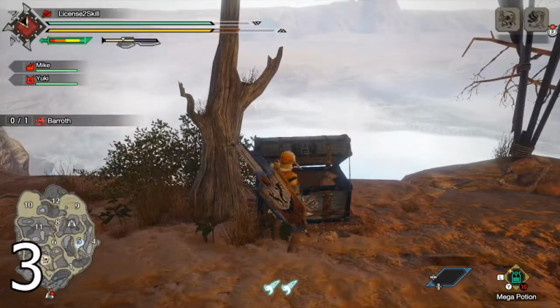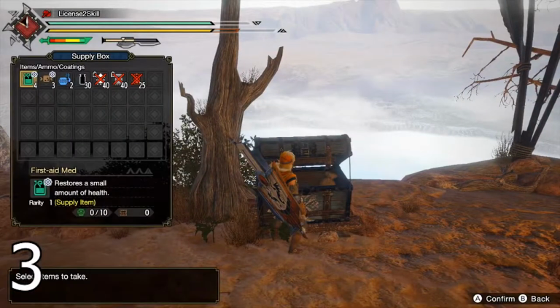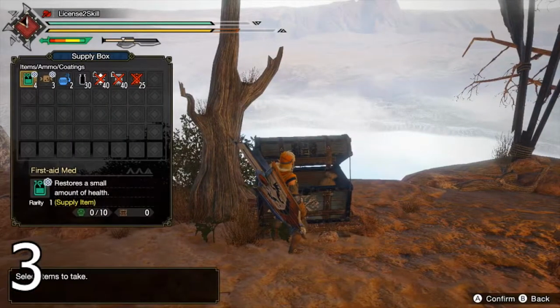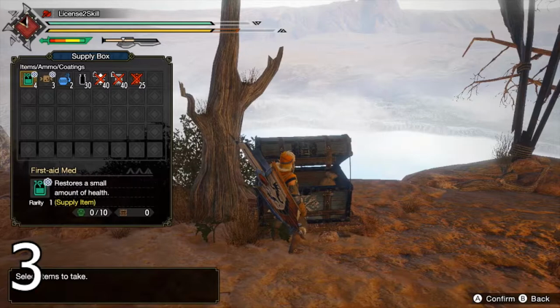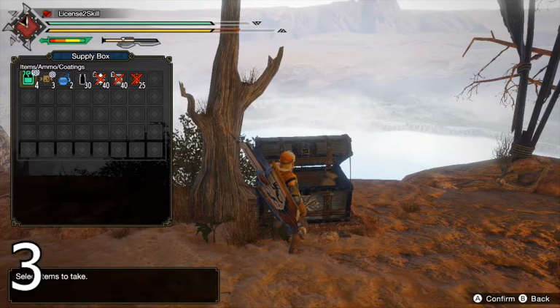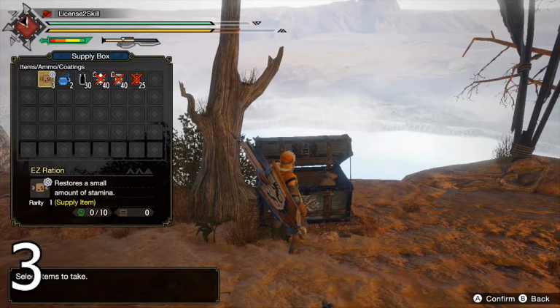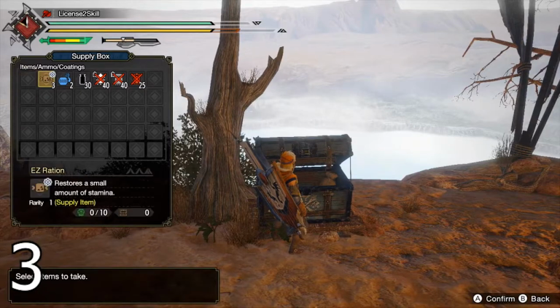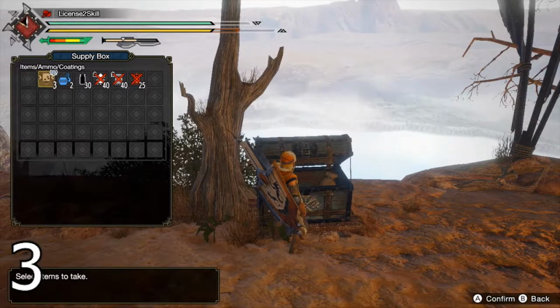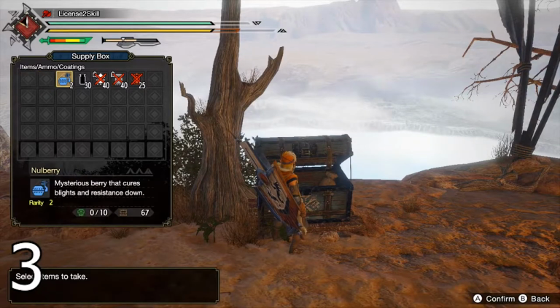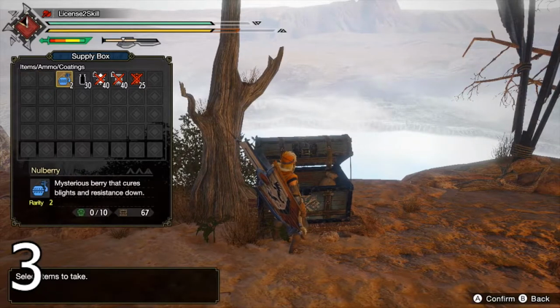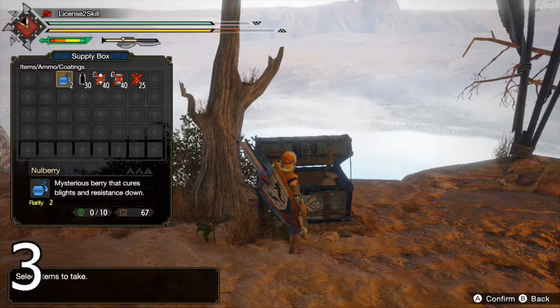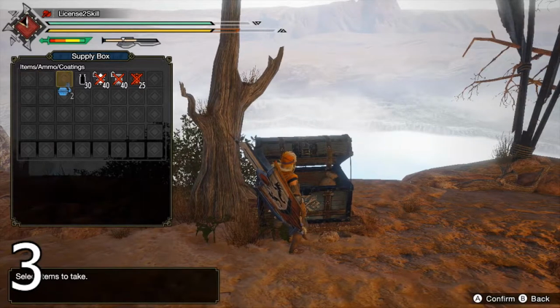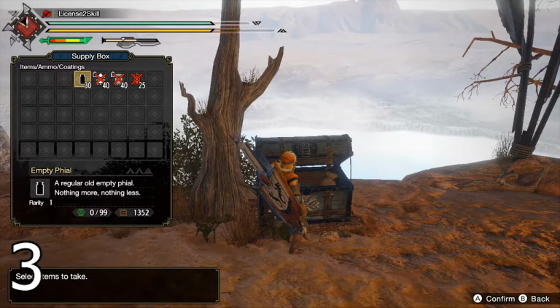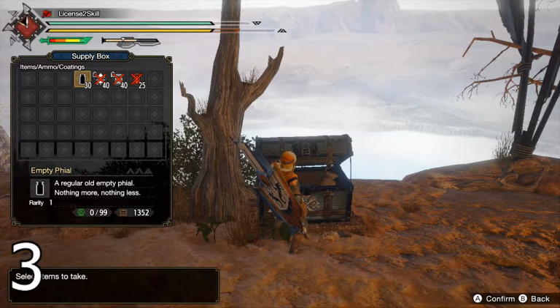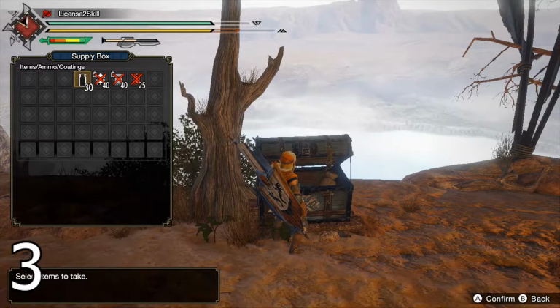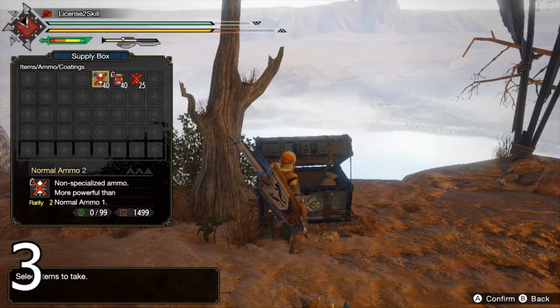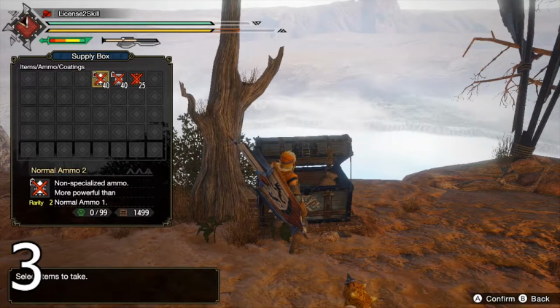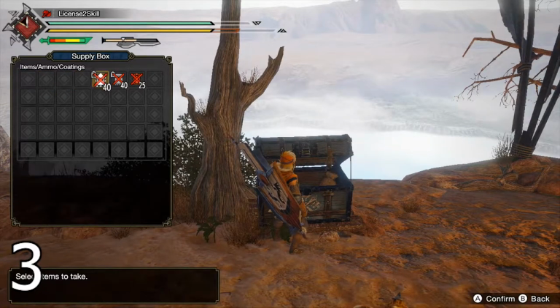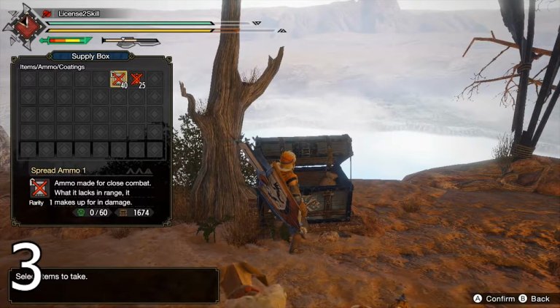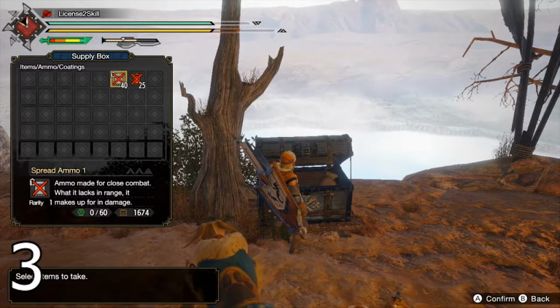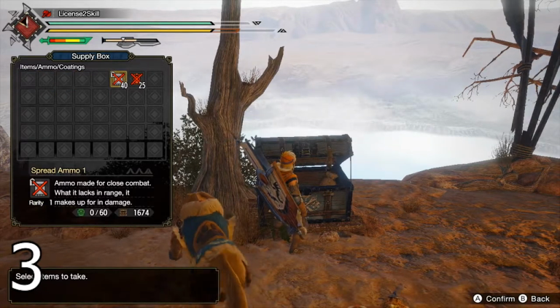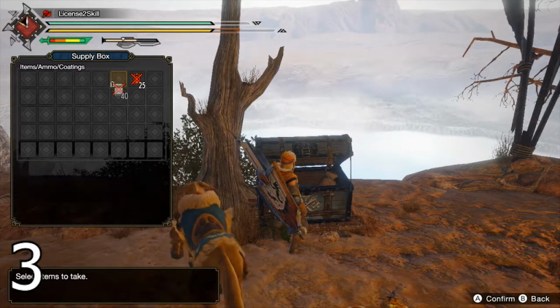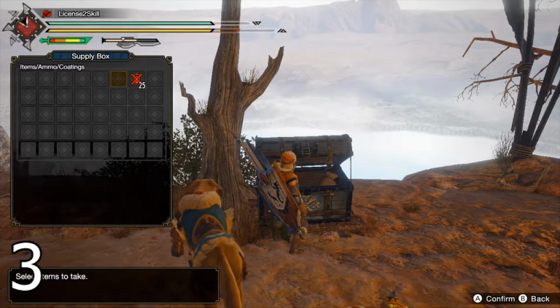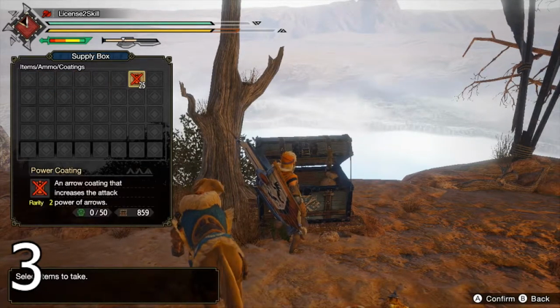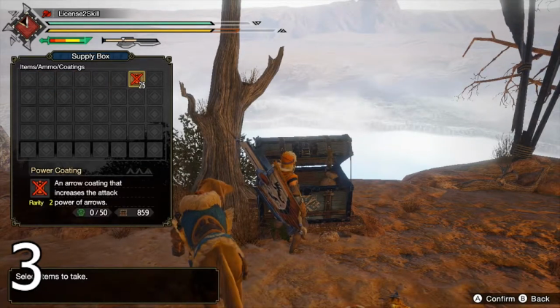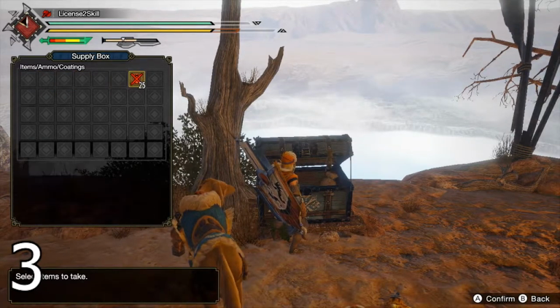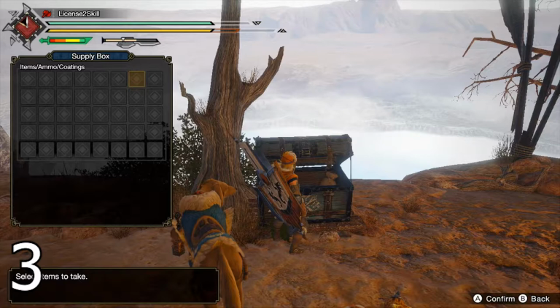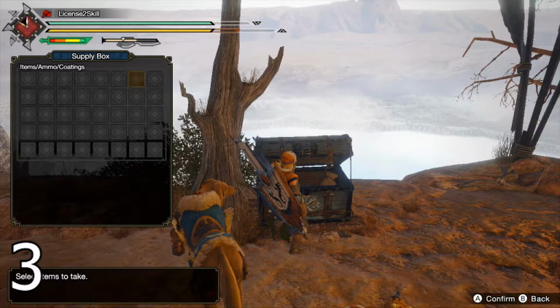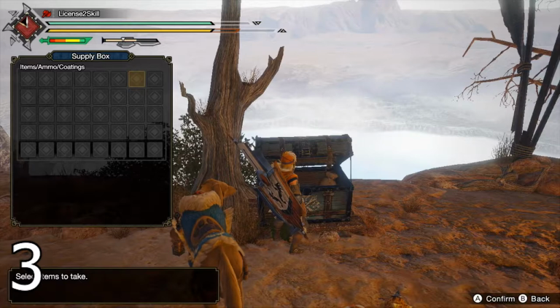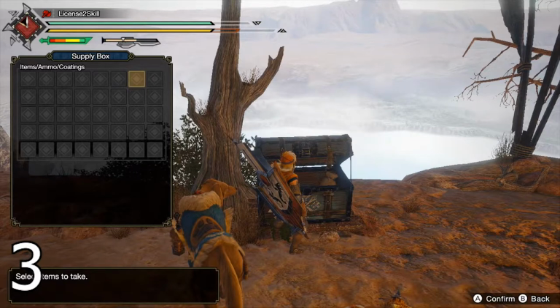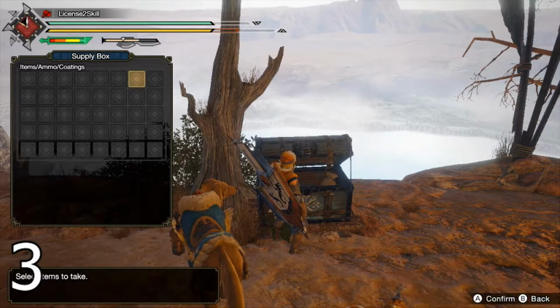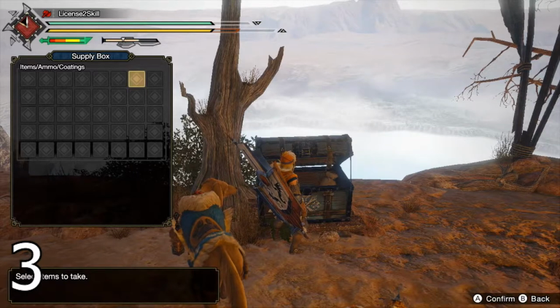Take everything from the quest box — it's free, especially ammo. It's expensive in the early game and you might need it later.